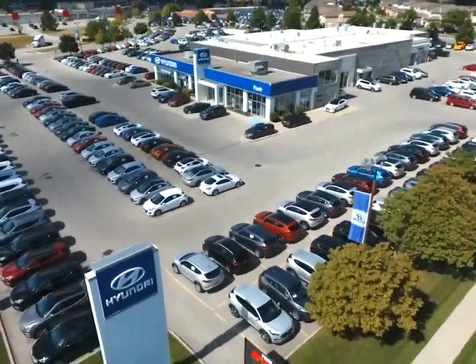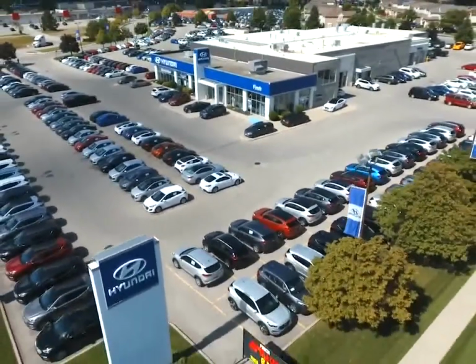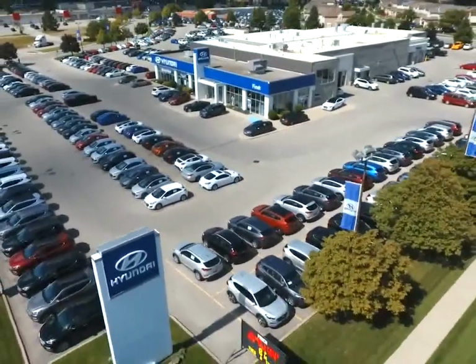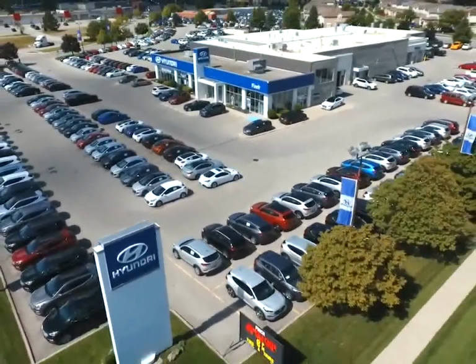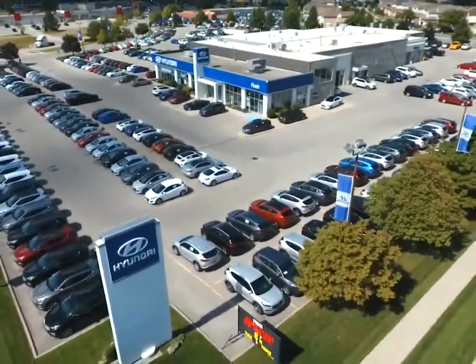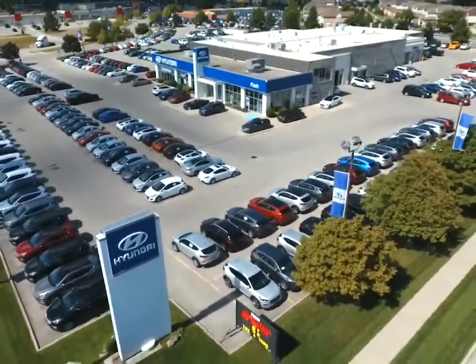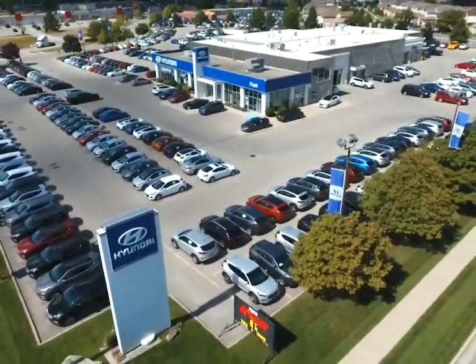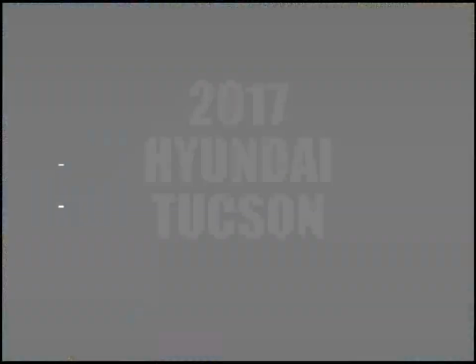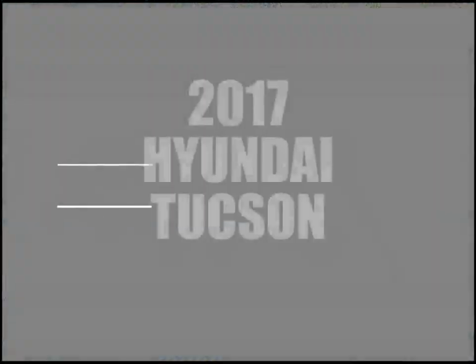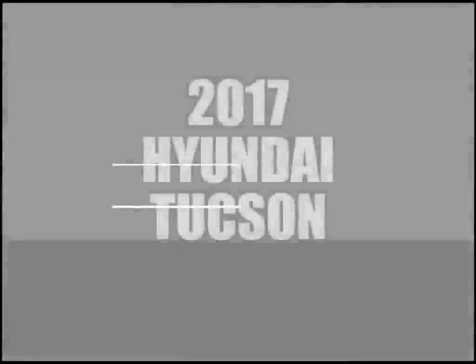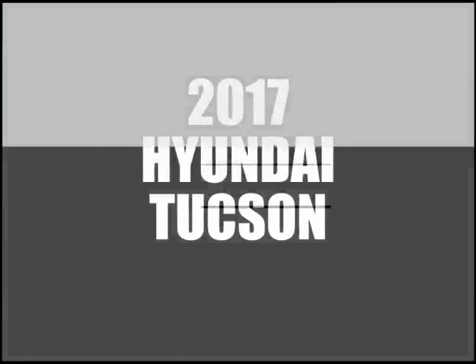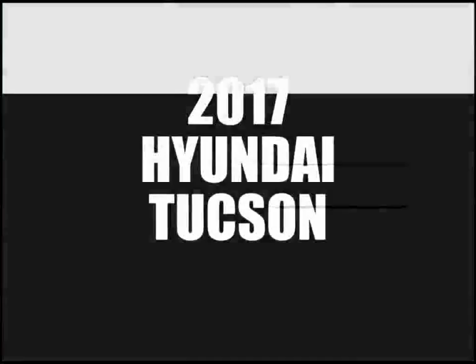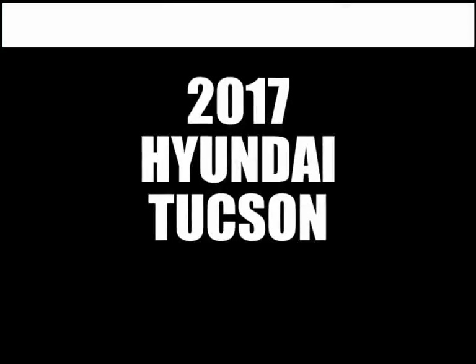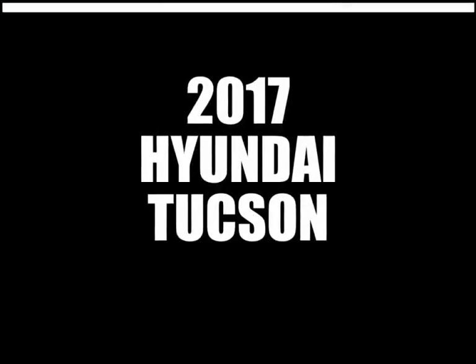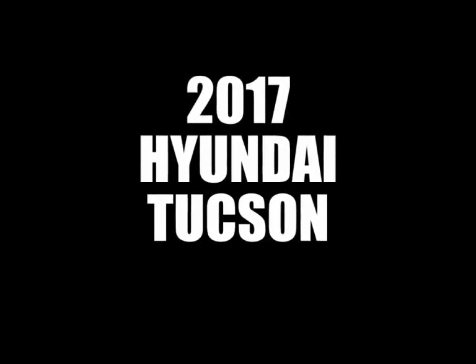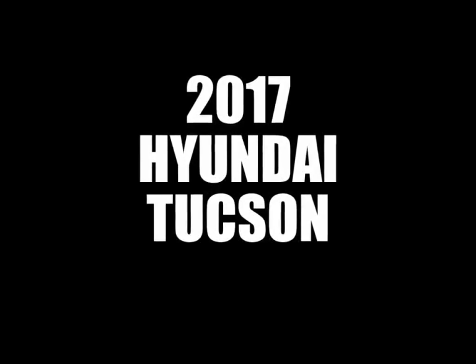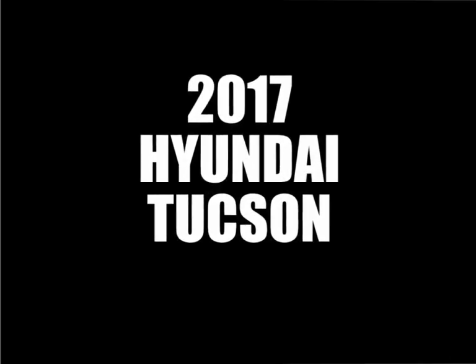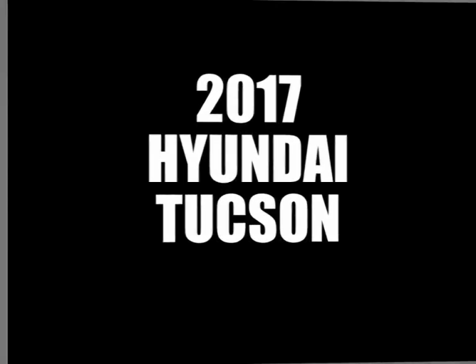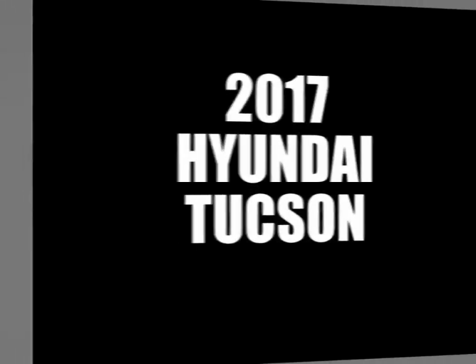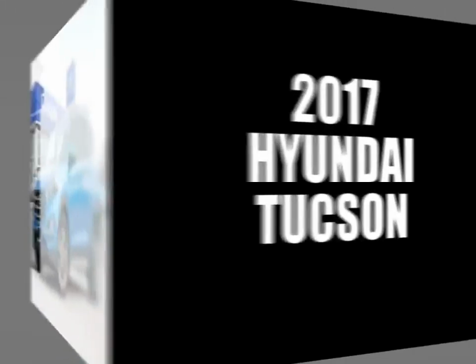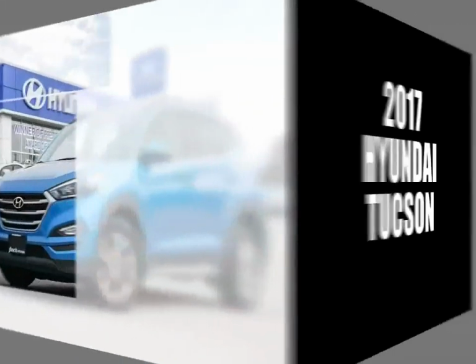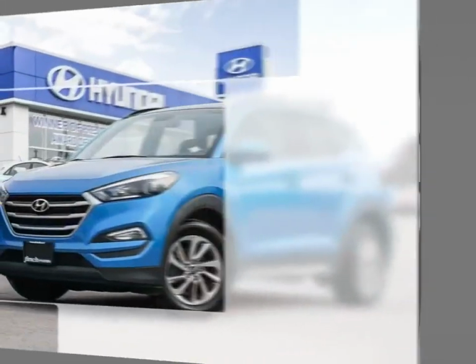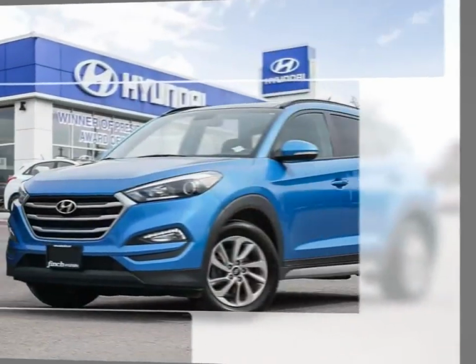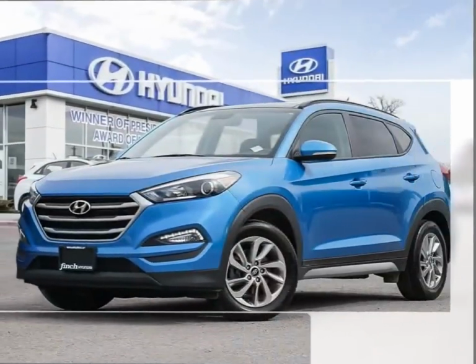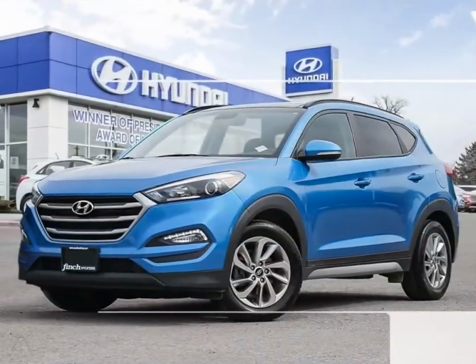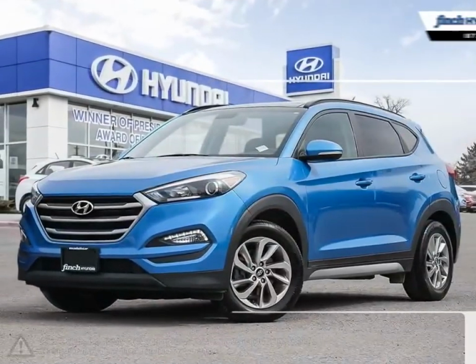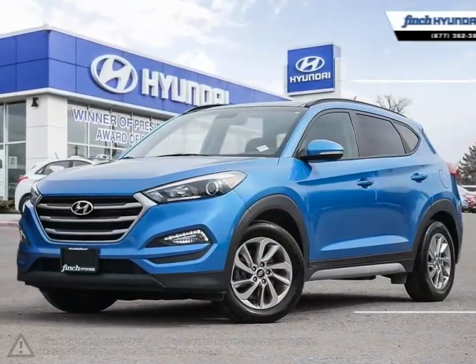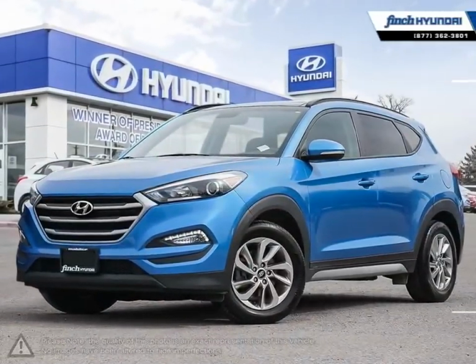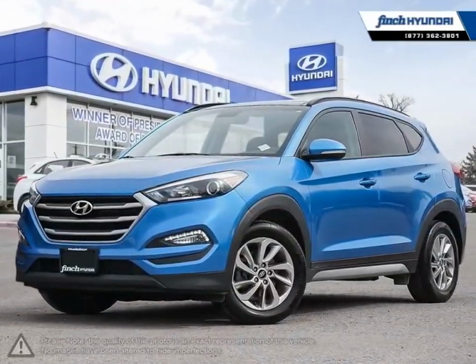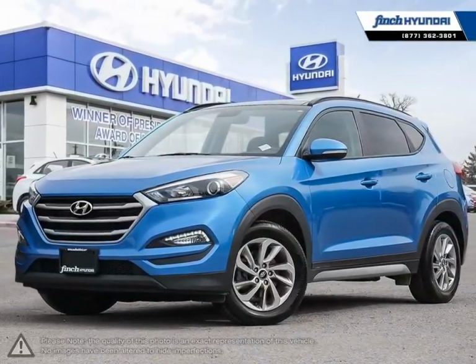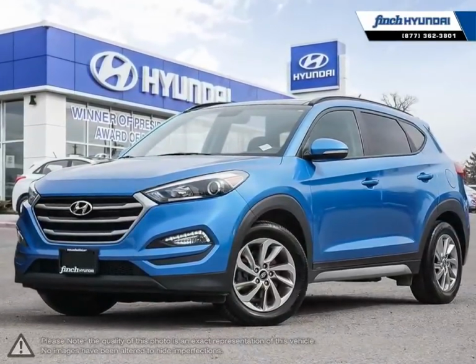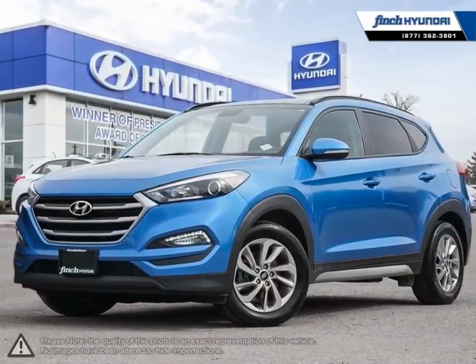Welcome to Finch Hyundai. Today we're looking at a 2017 Hyundai Tucson.